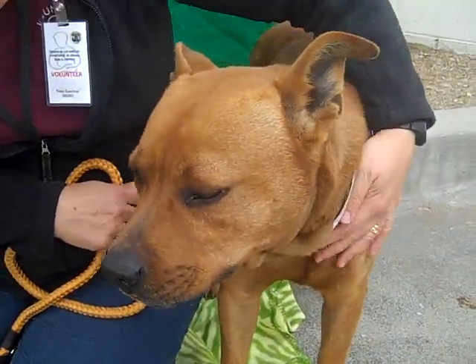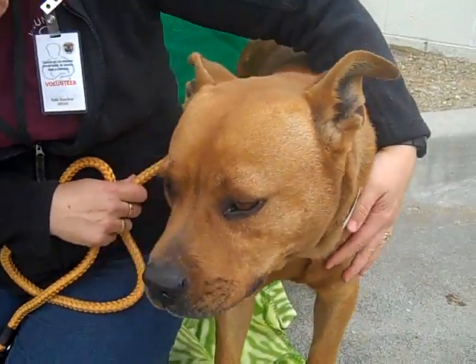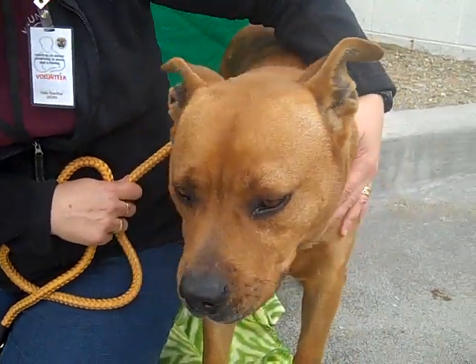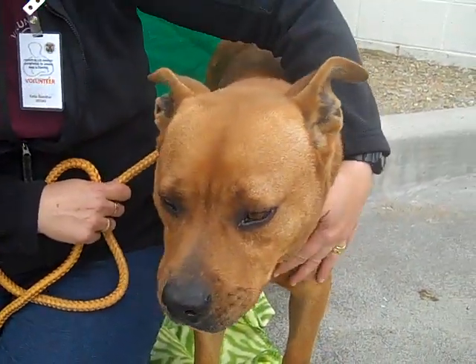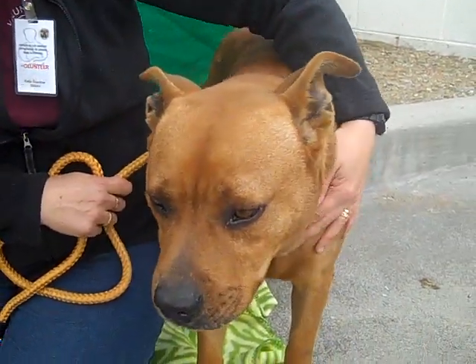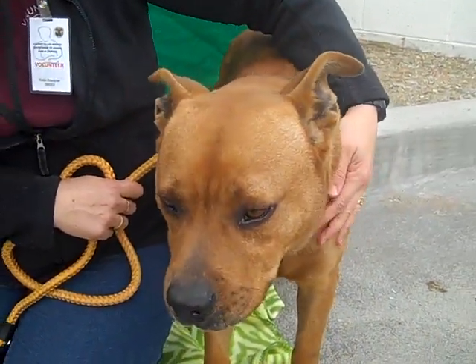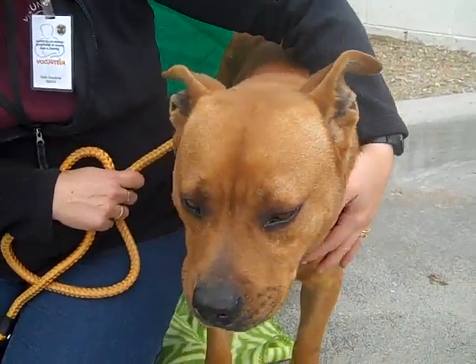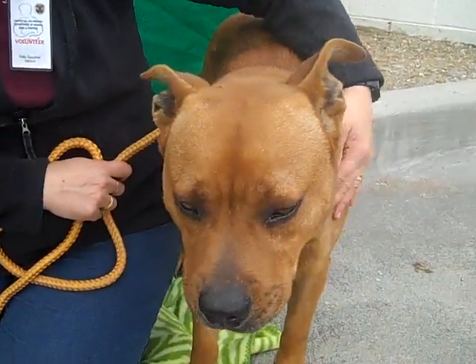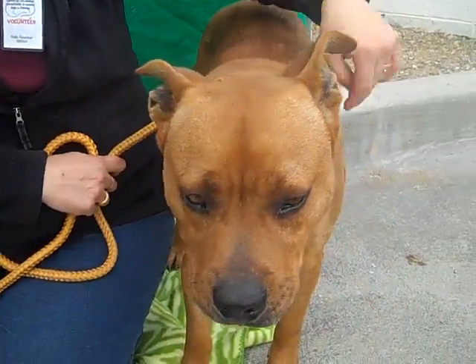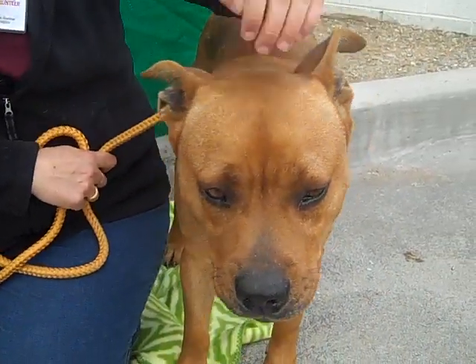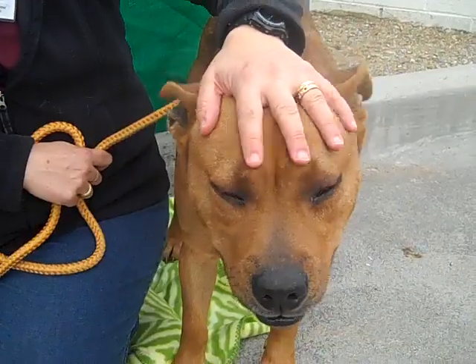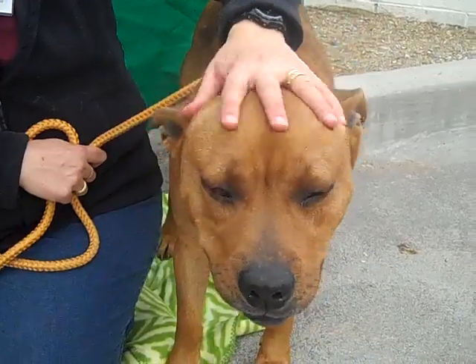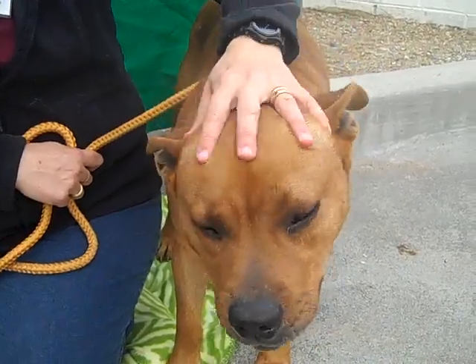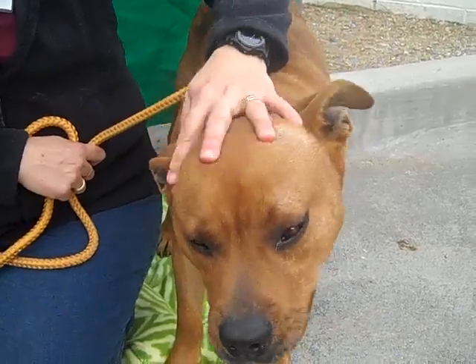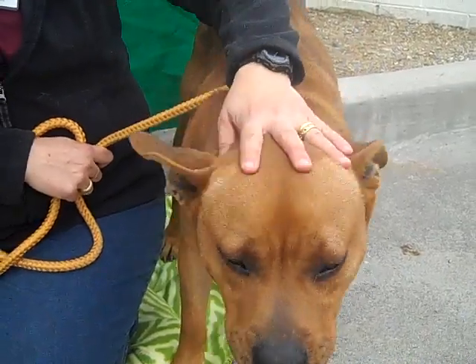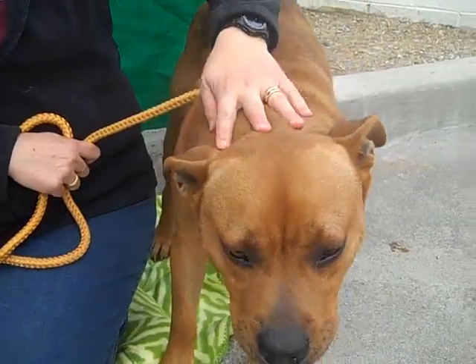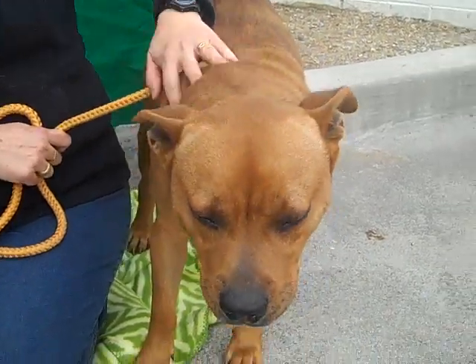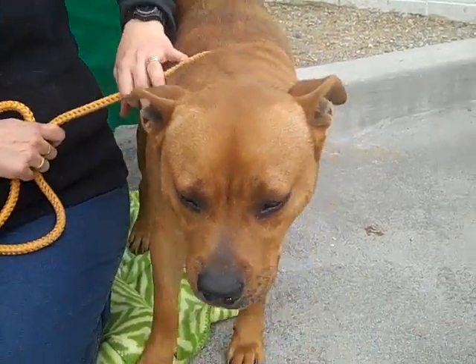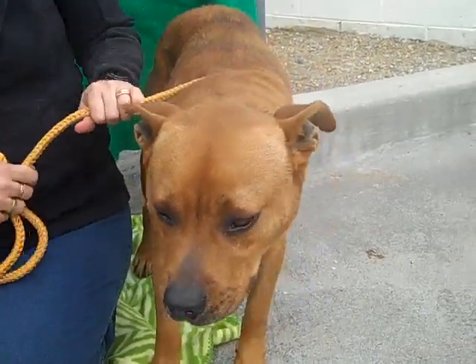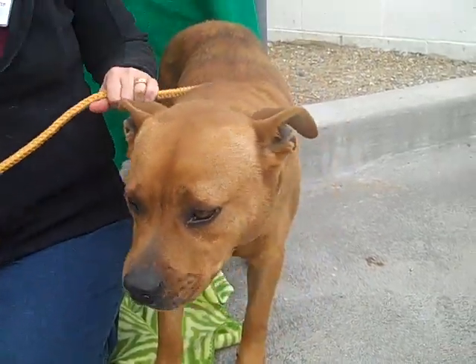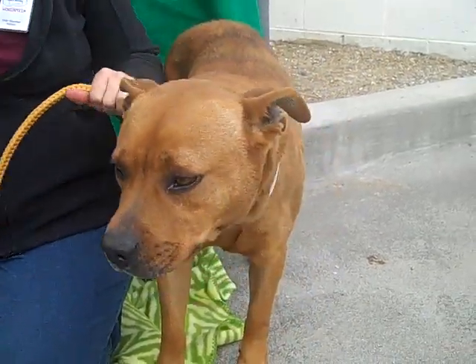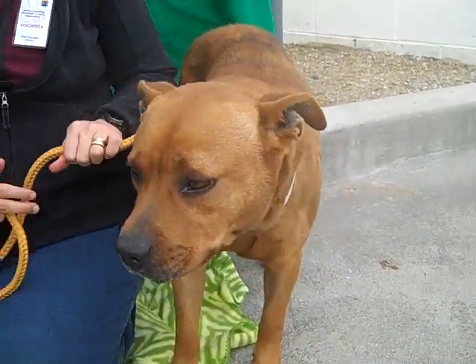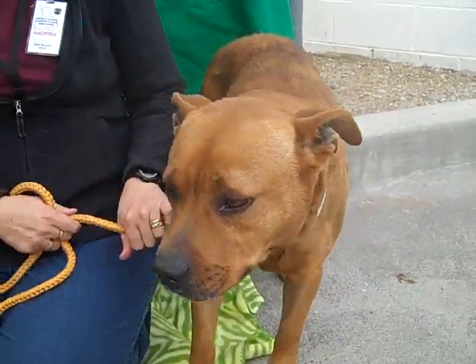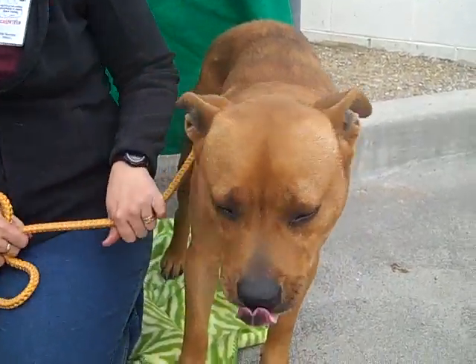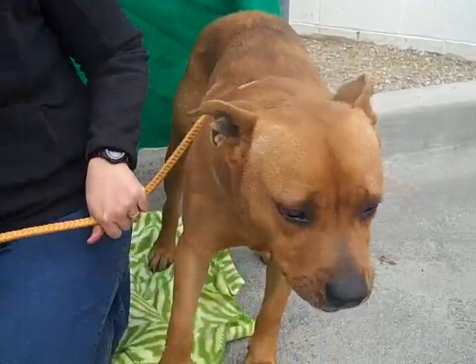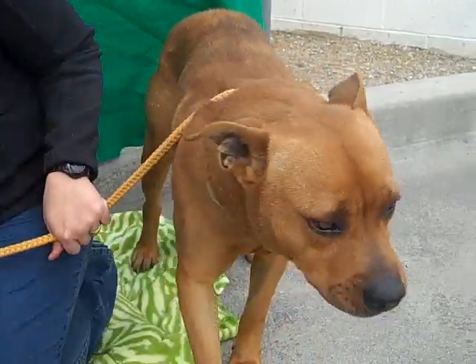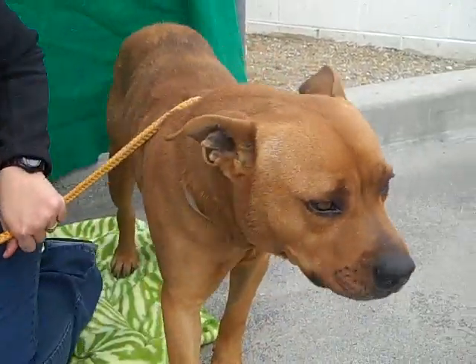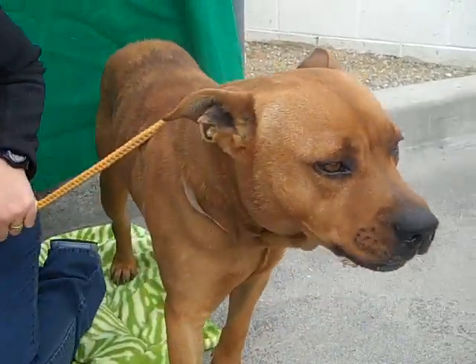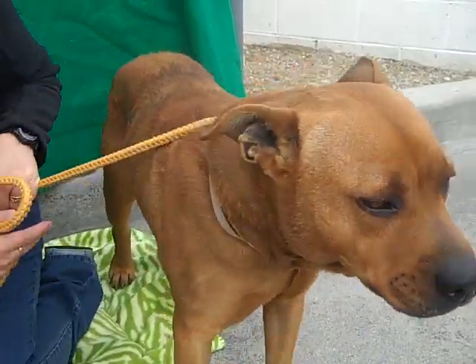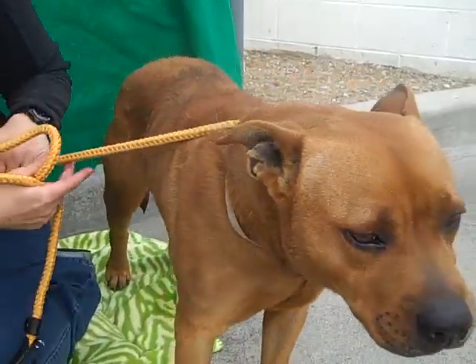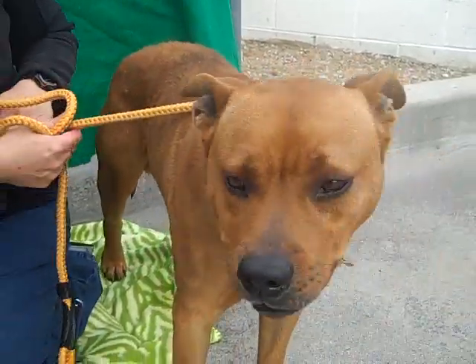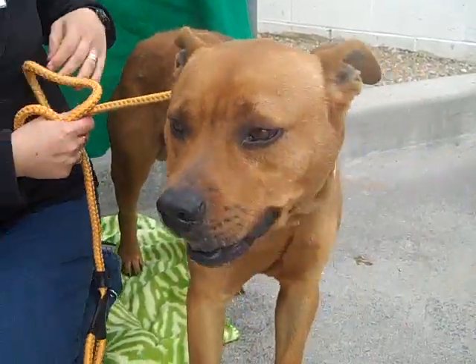Look at his temperament. He's very playful, loving. He's got a great mix of laid-back and full energy.